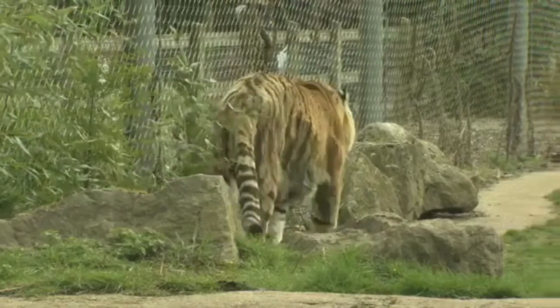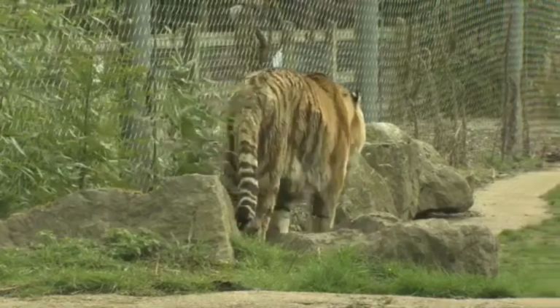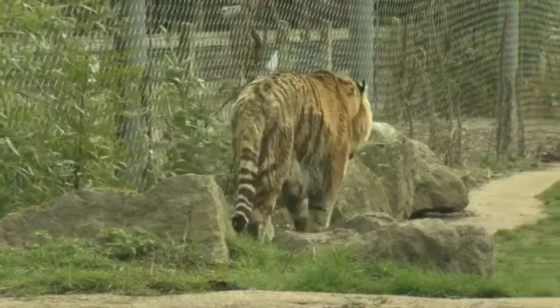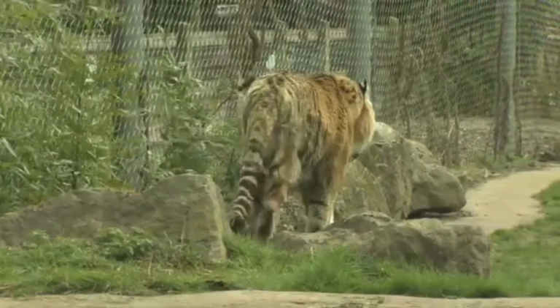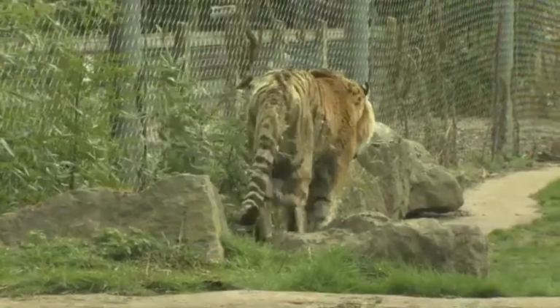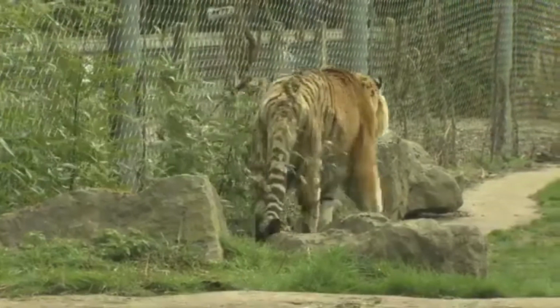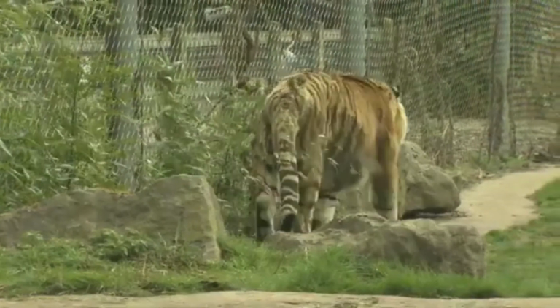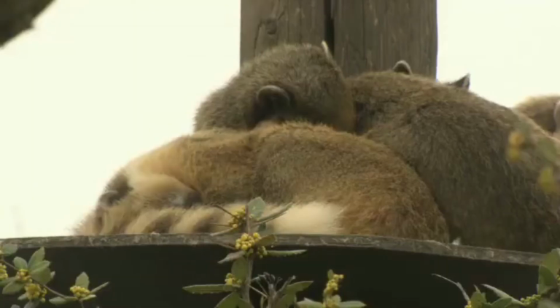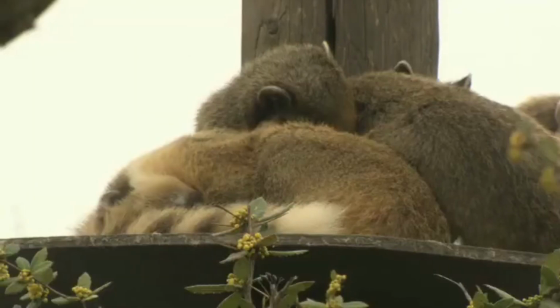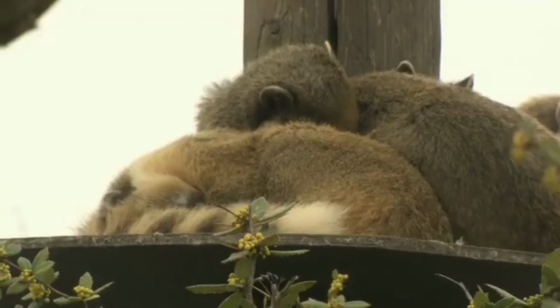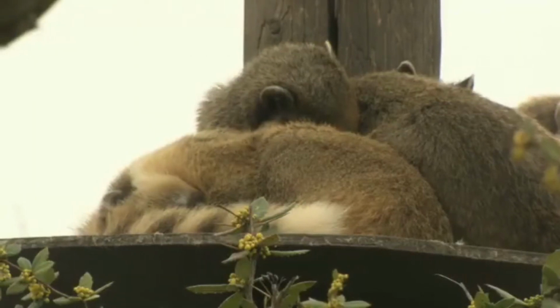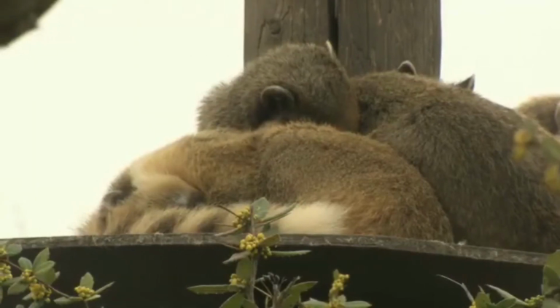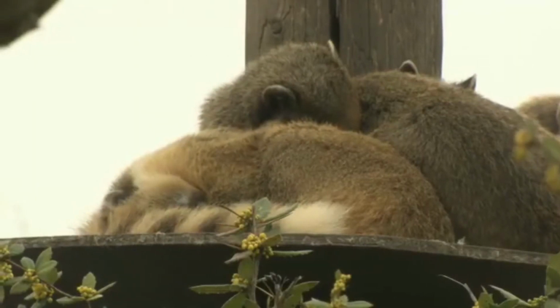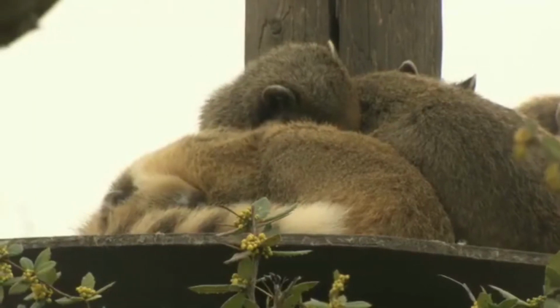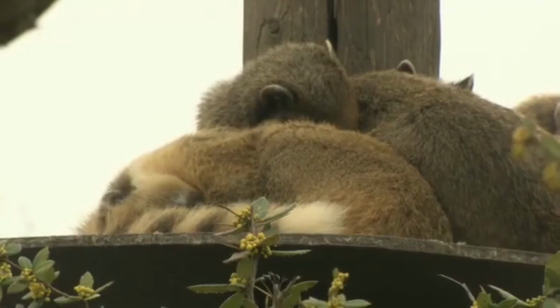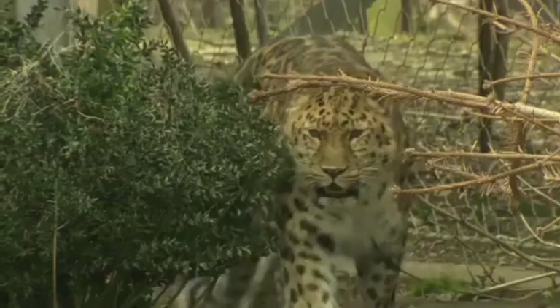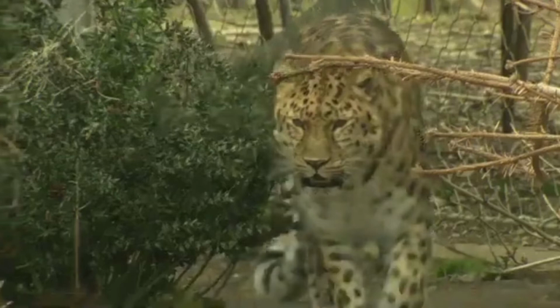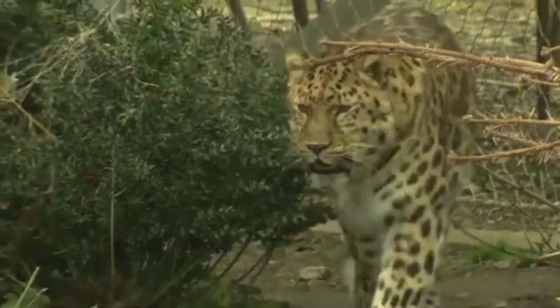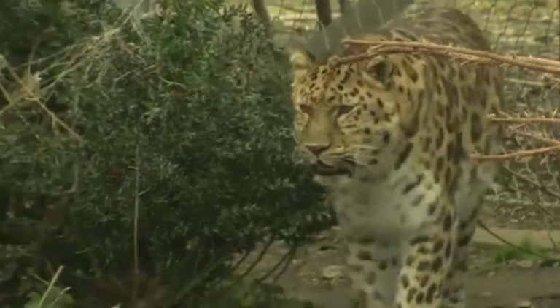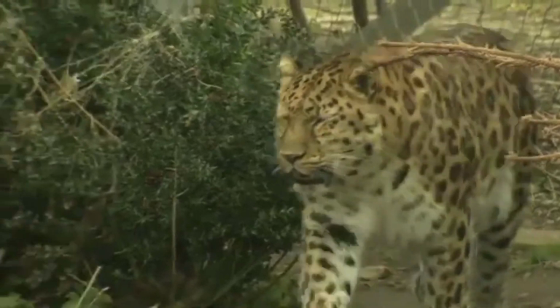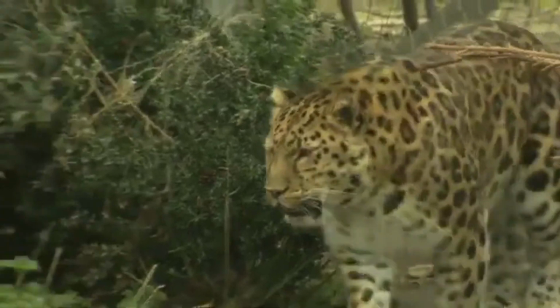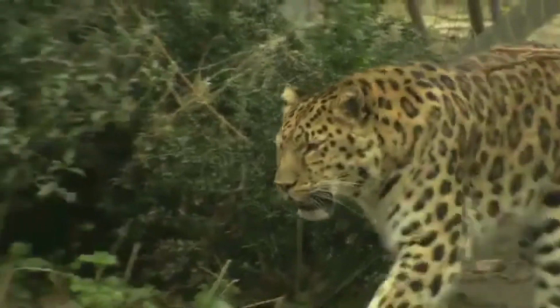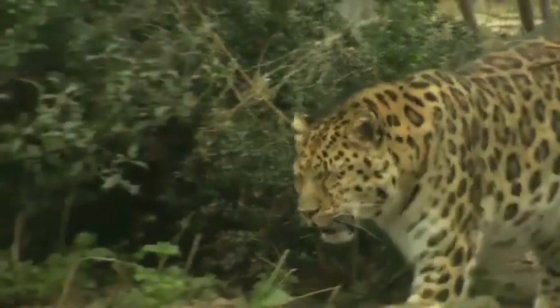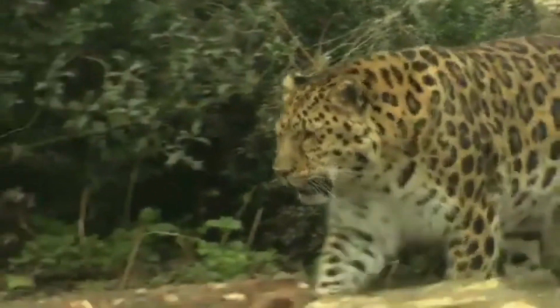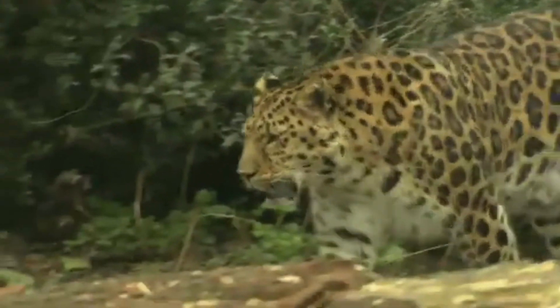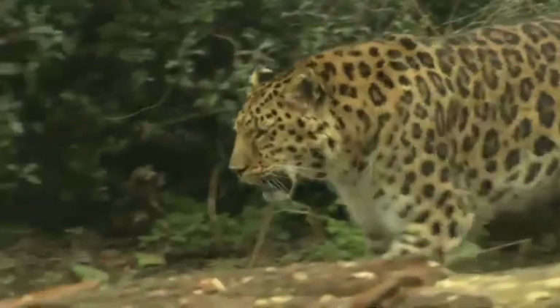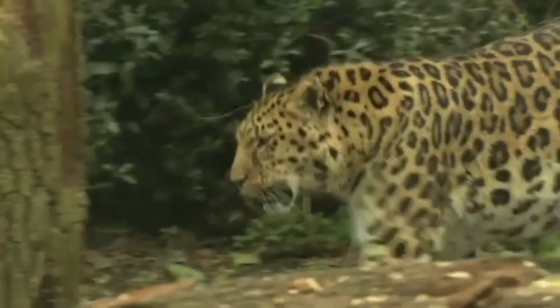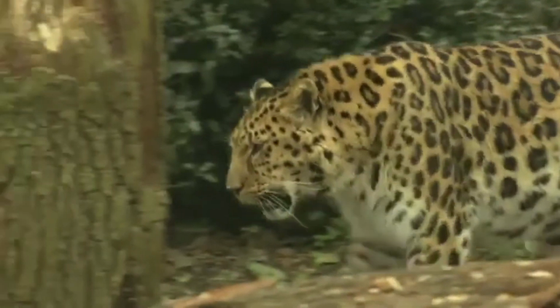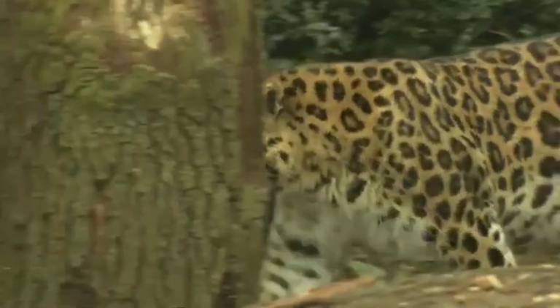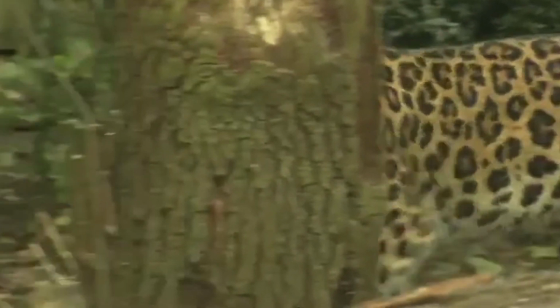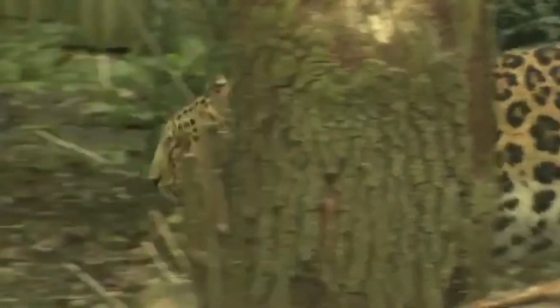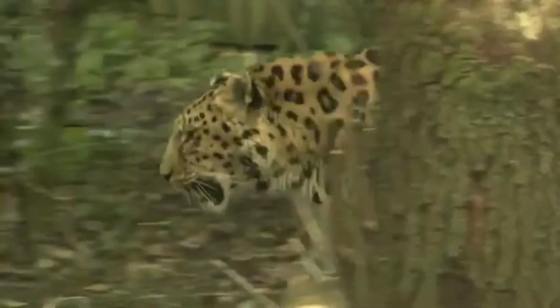This is Marwell Zoo. They take care of all kinds of animals.